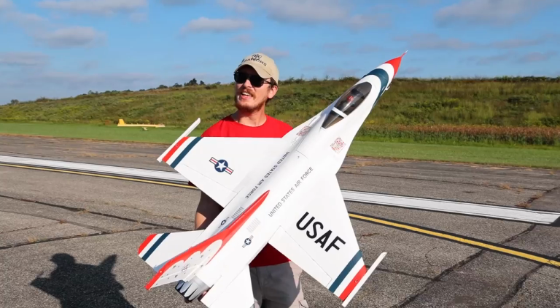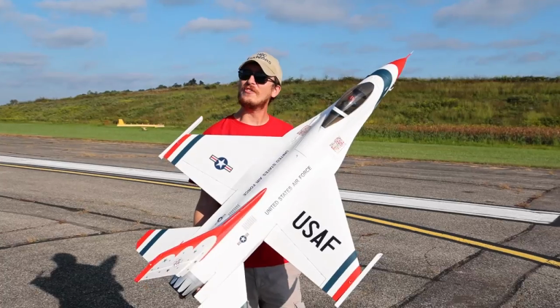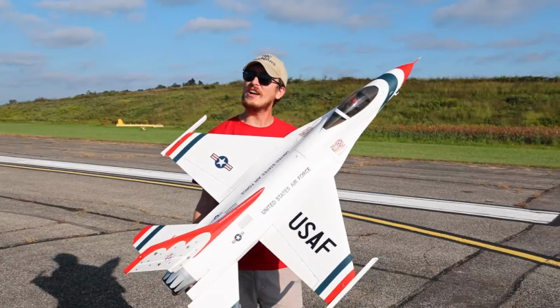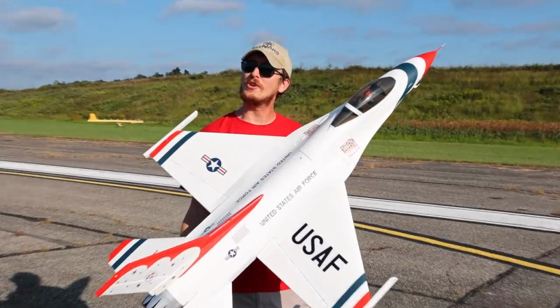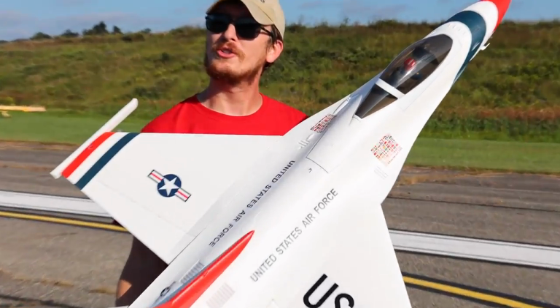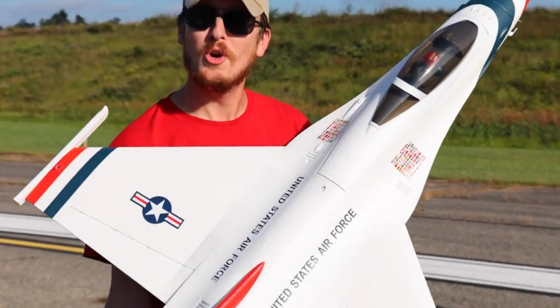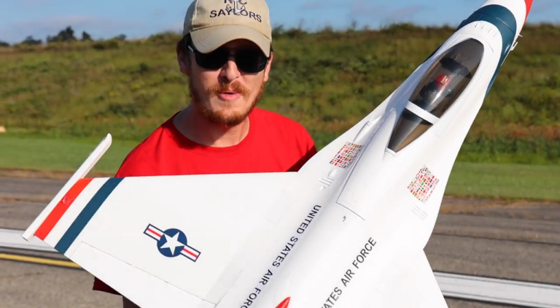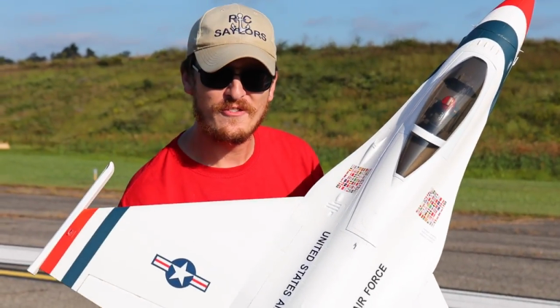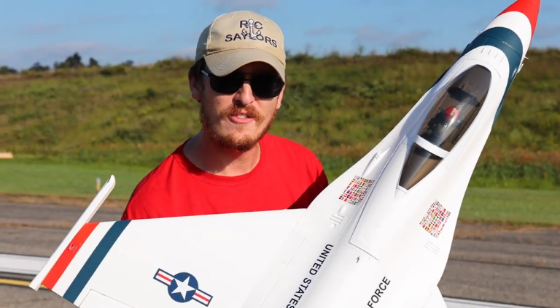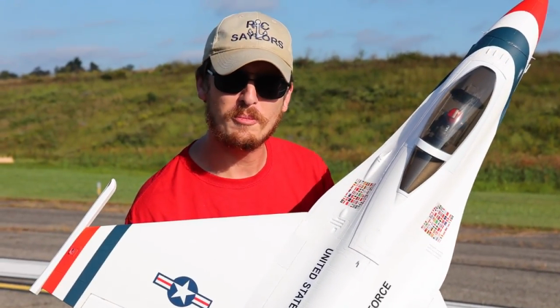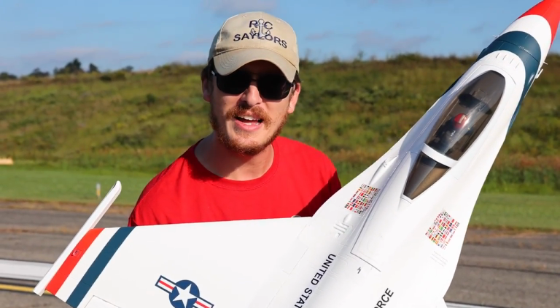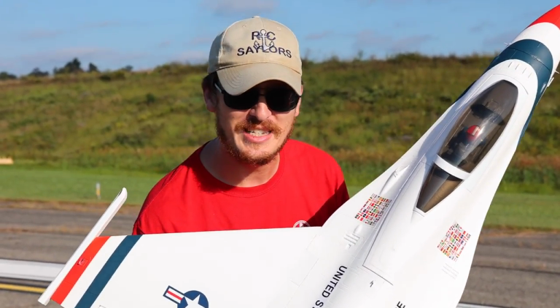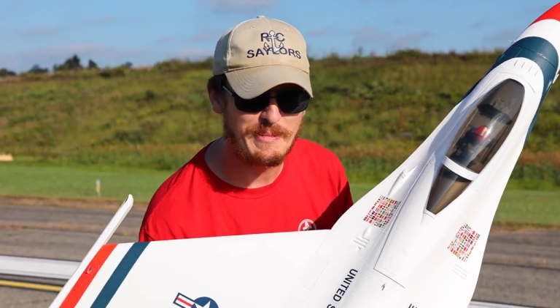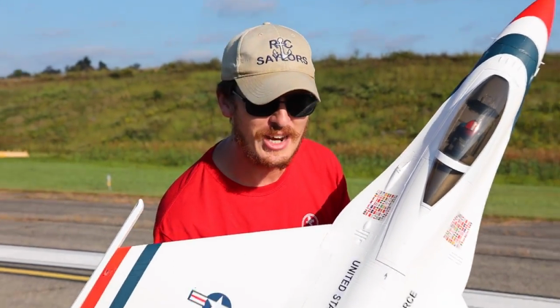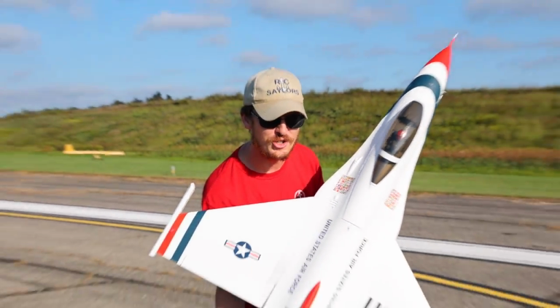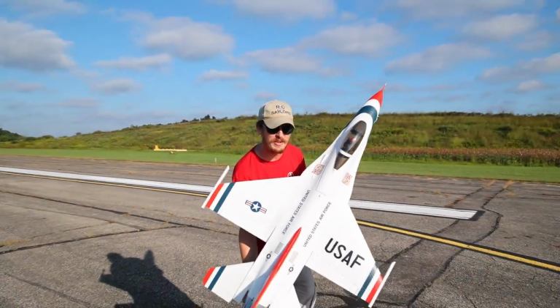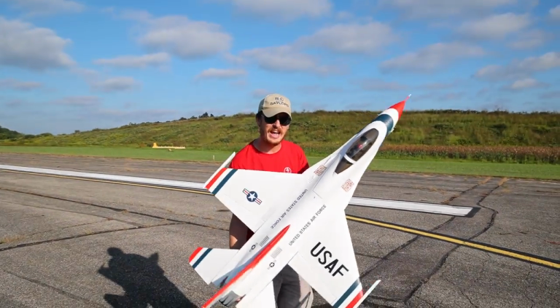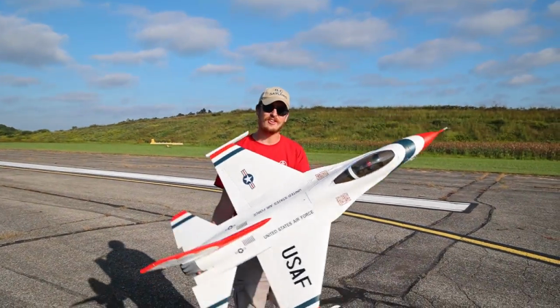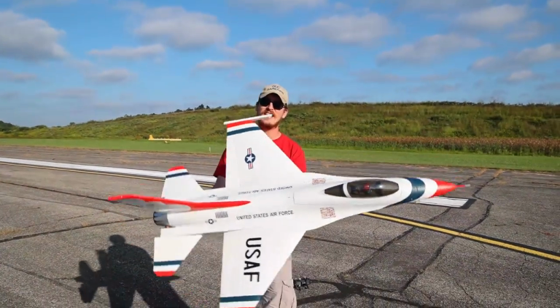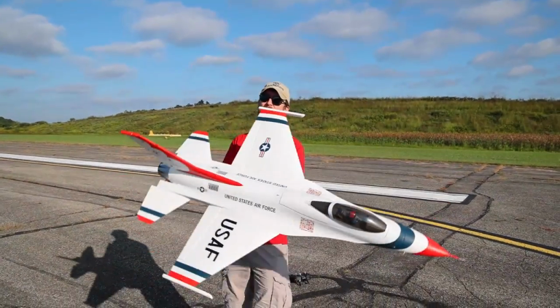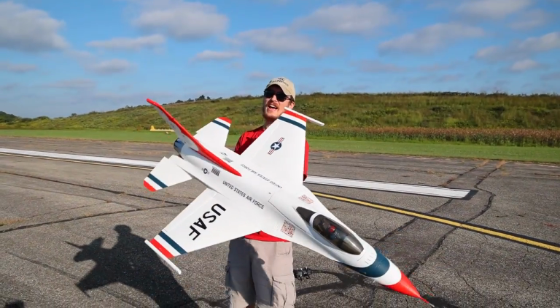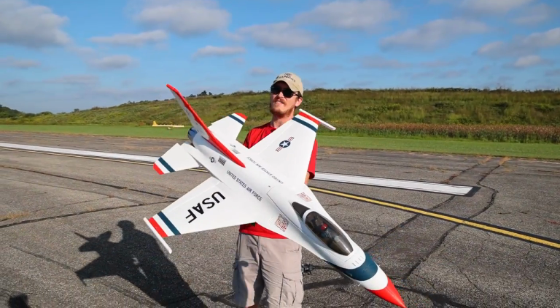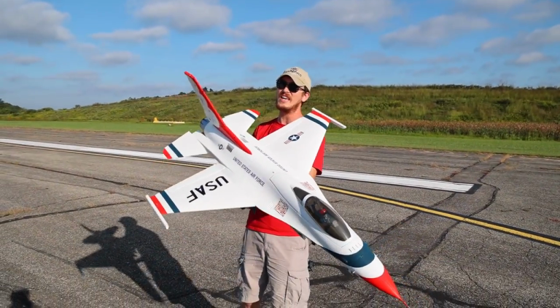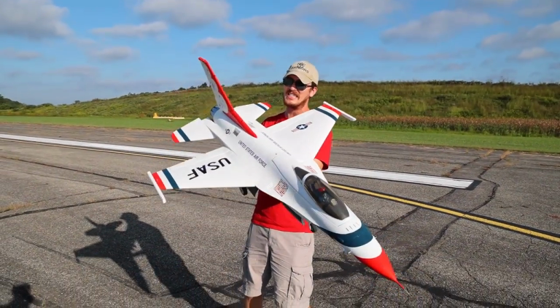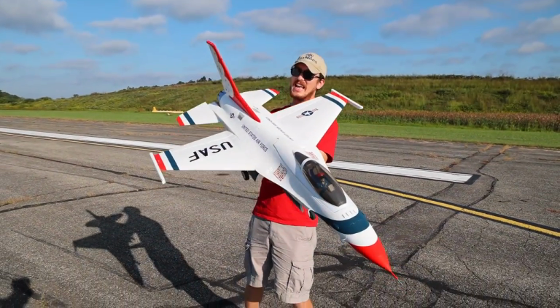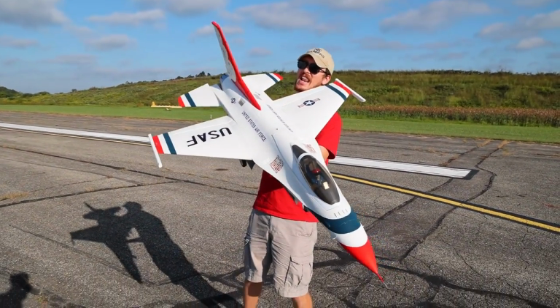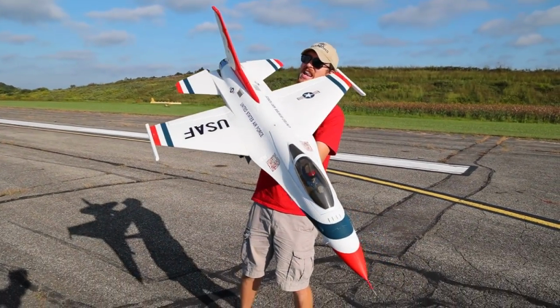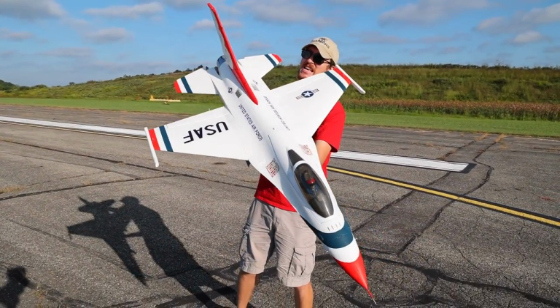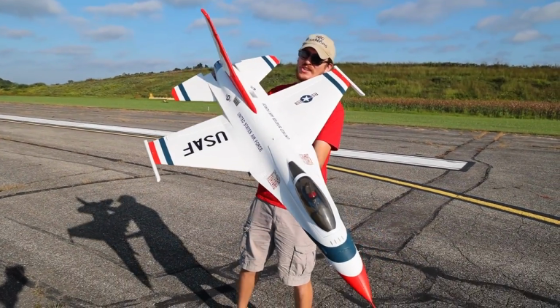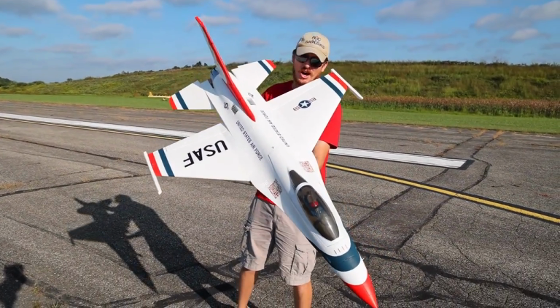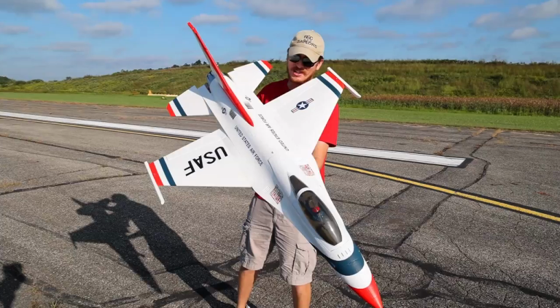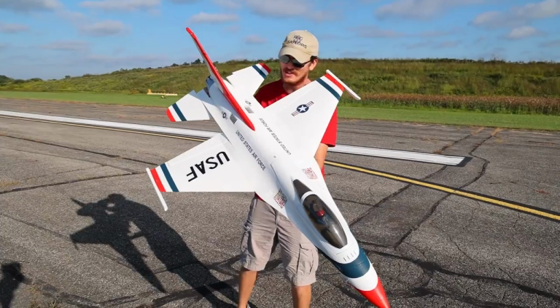E-Flight took two of my favorite planes, mashed them together, and now we have this, and it is awesome.